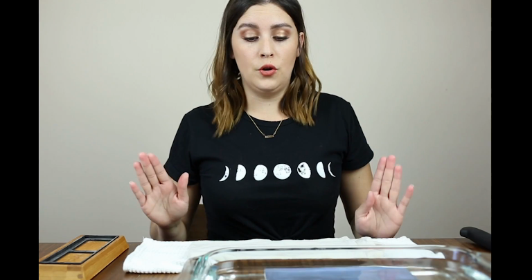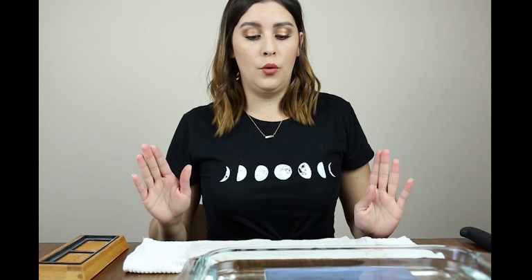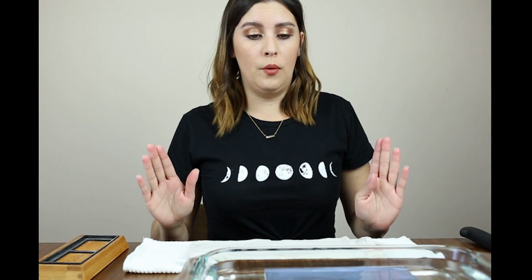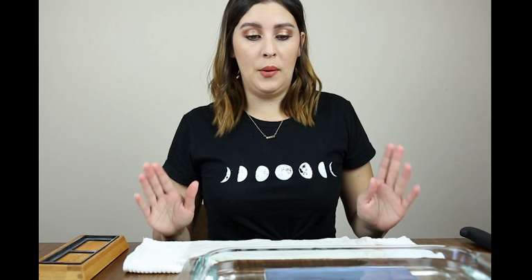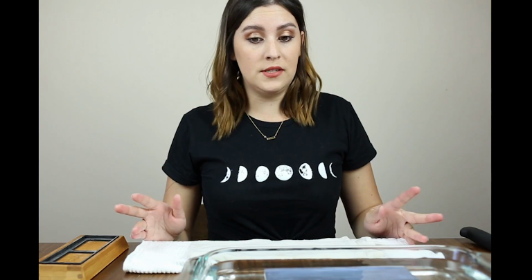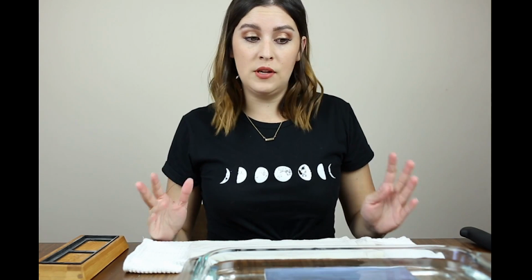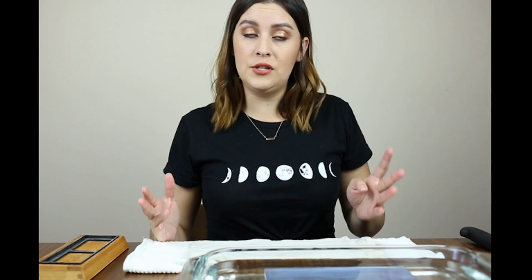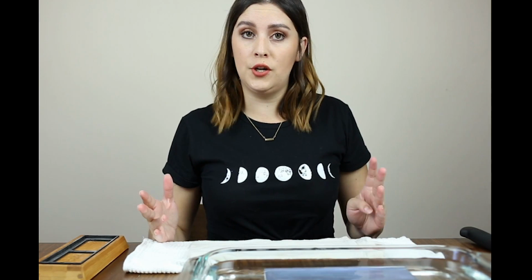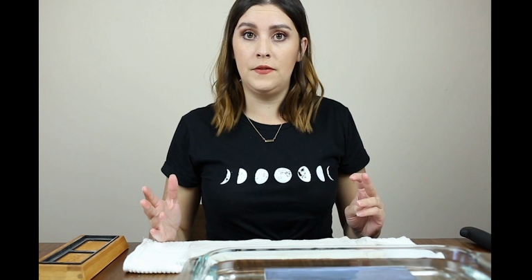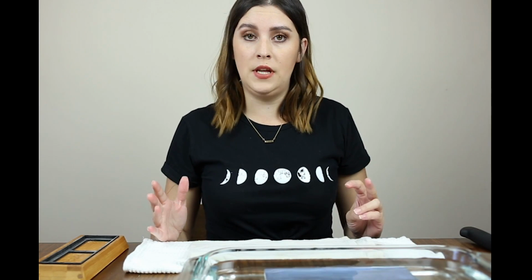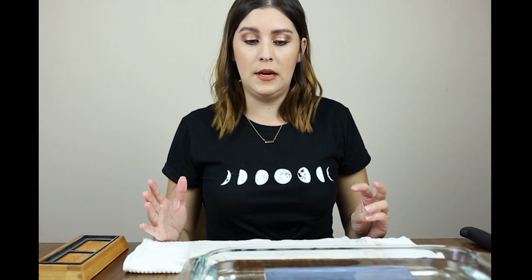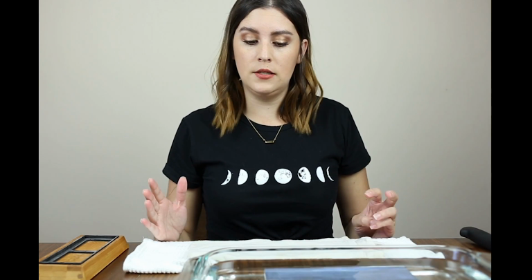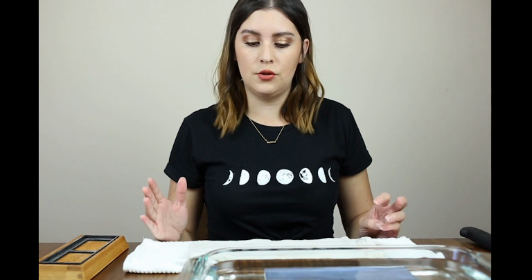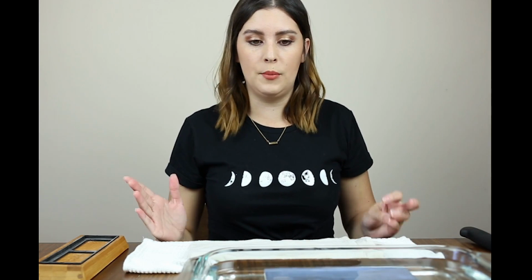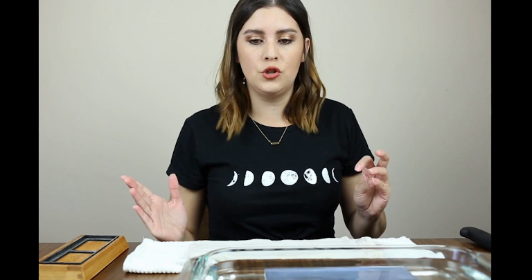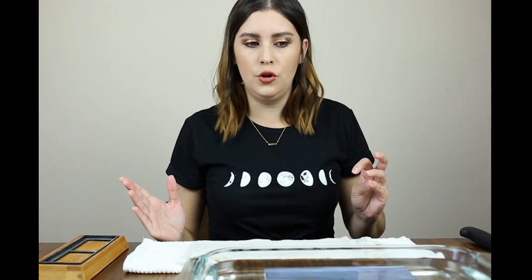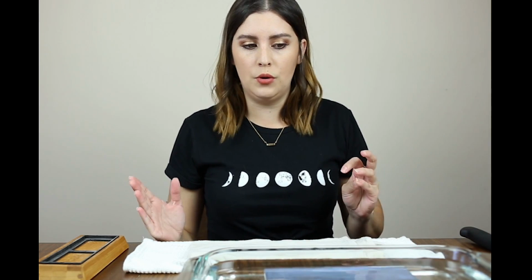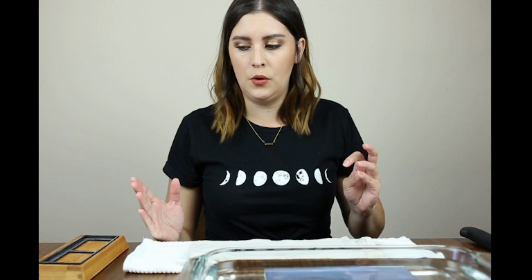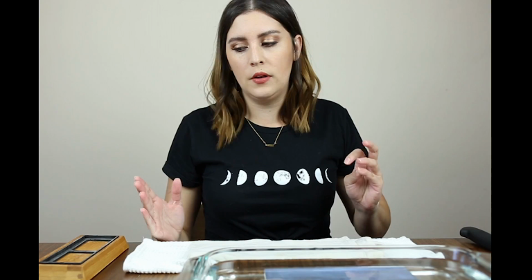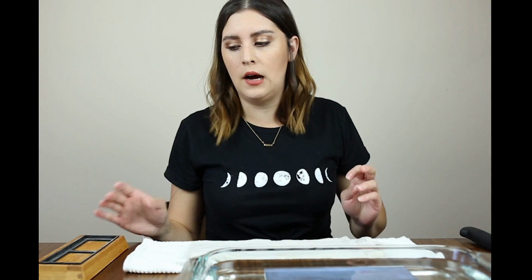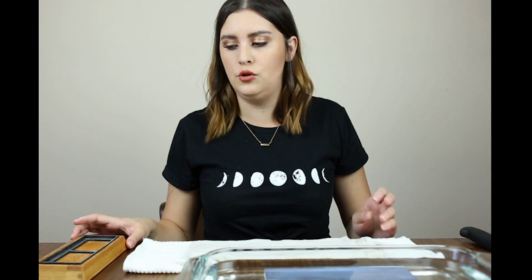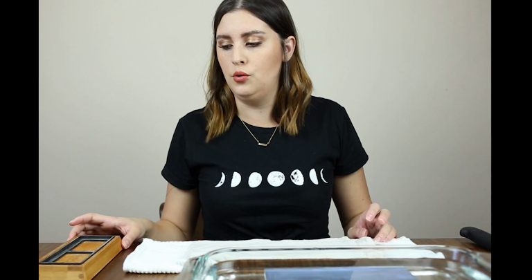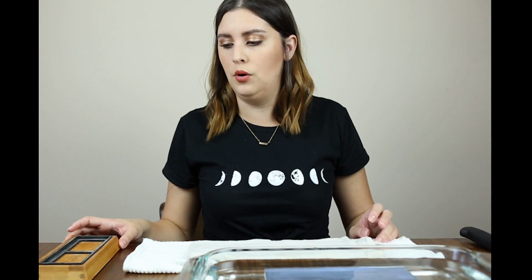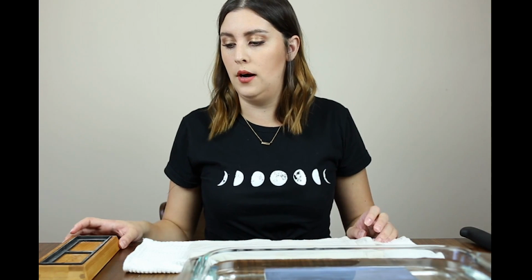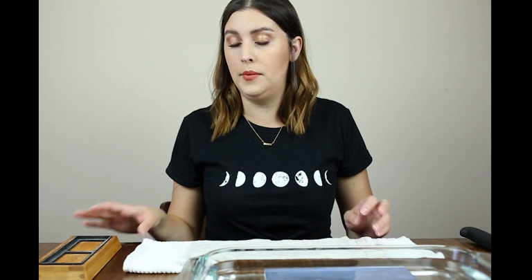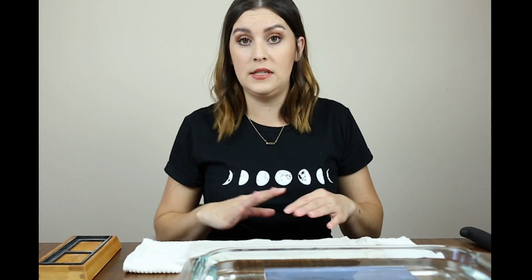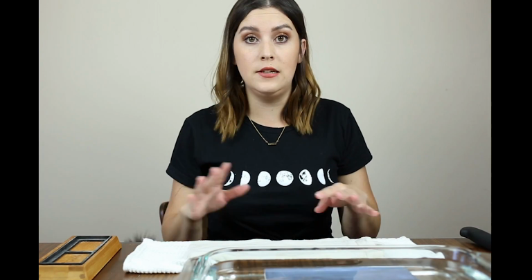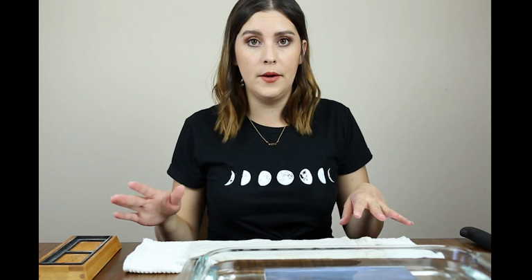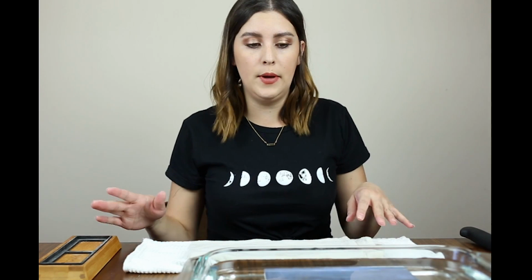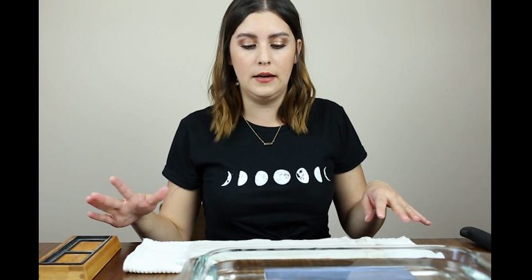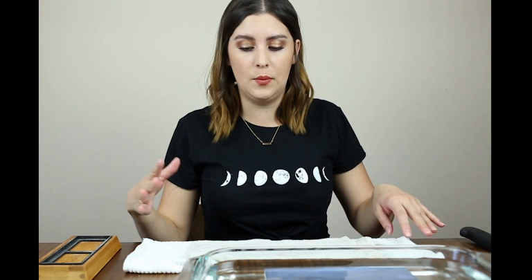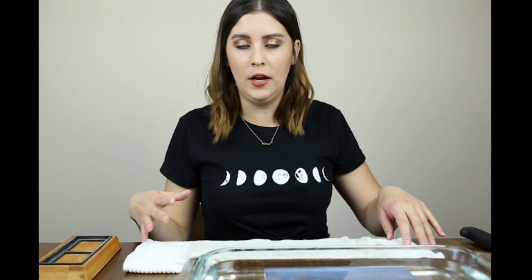My wet stones have been soaking for 15 minutes, so I'm going to show you quickly how to stage them and get them ready.